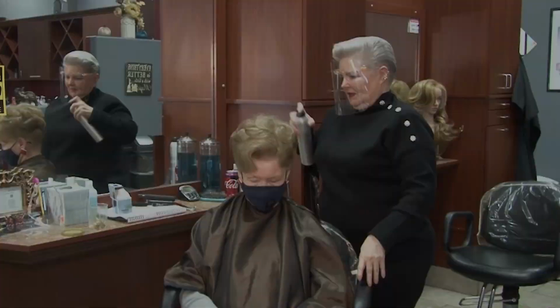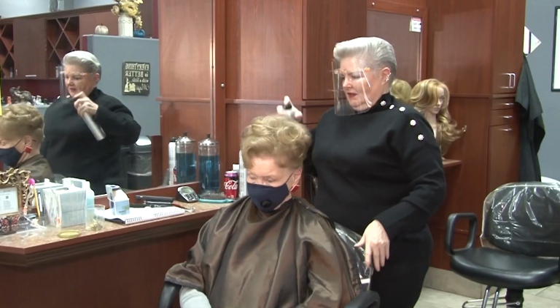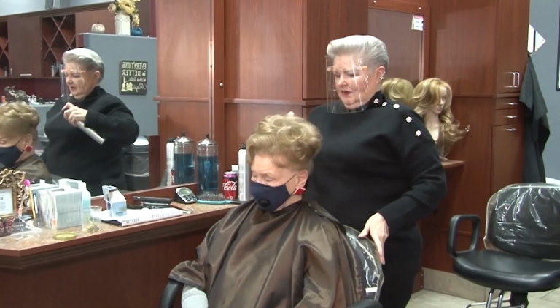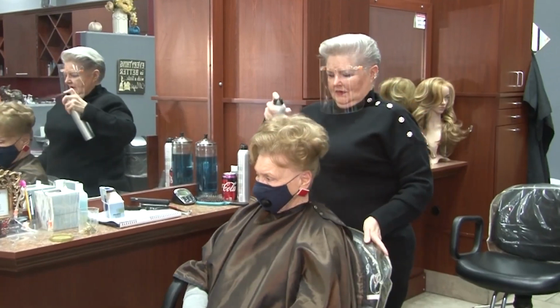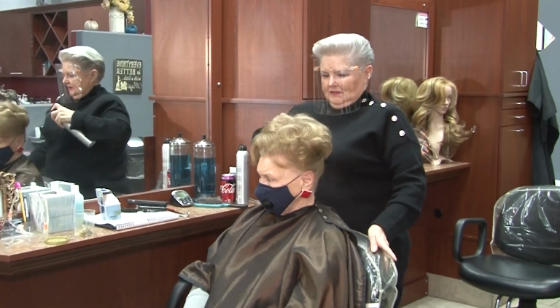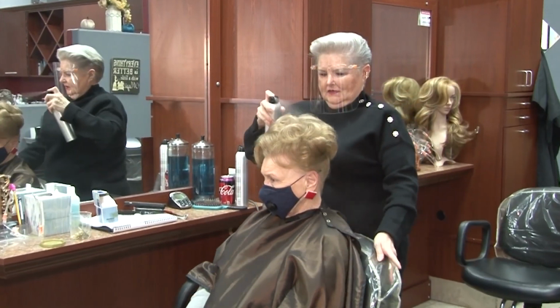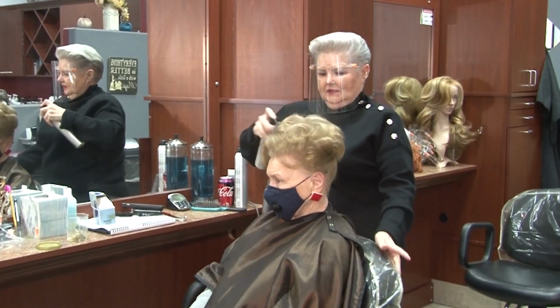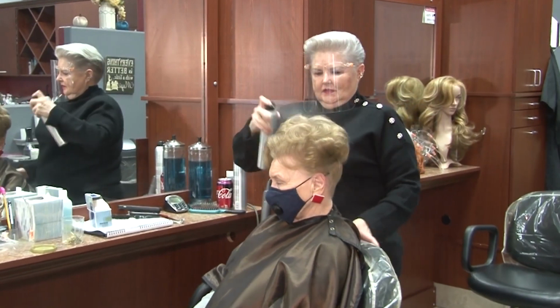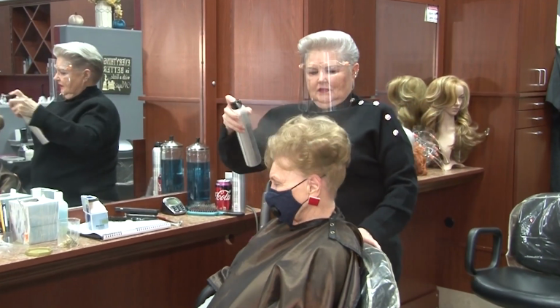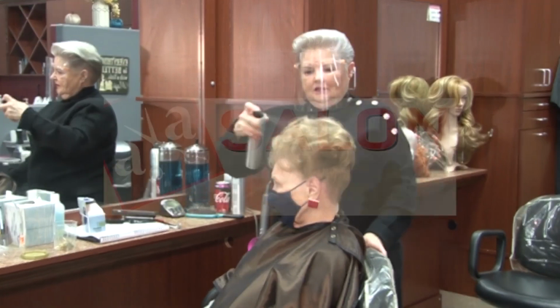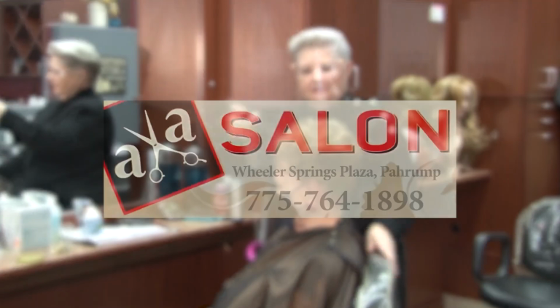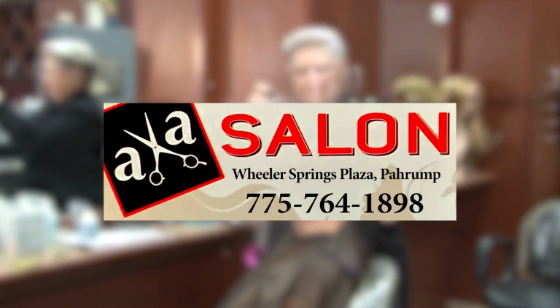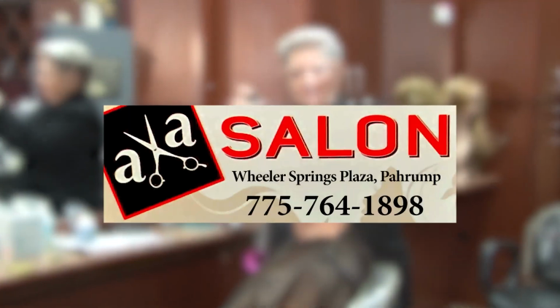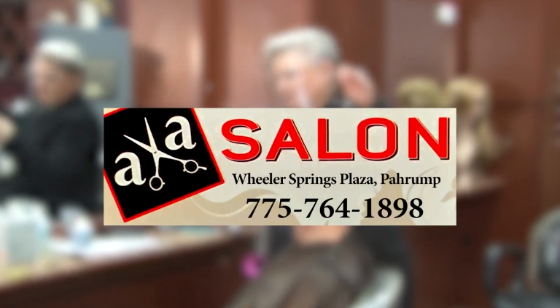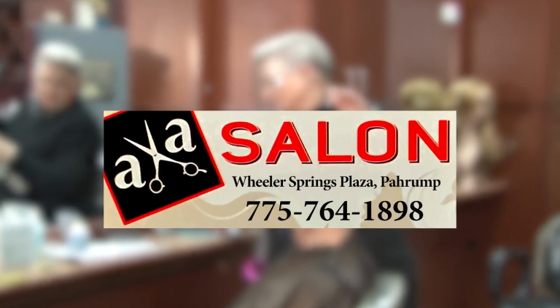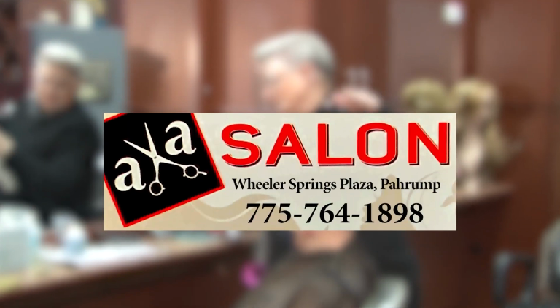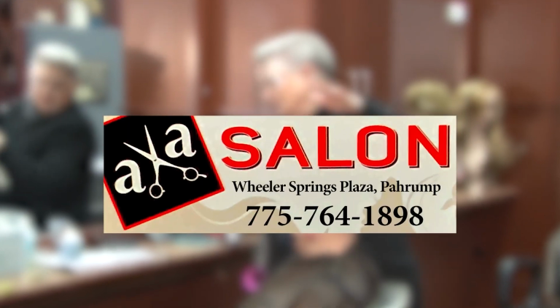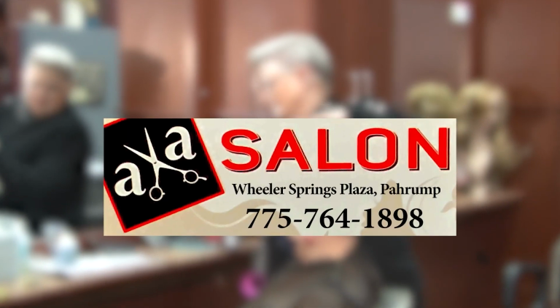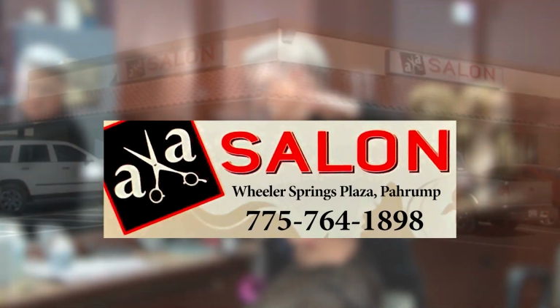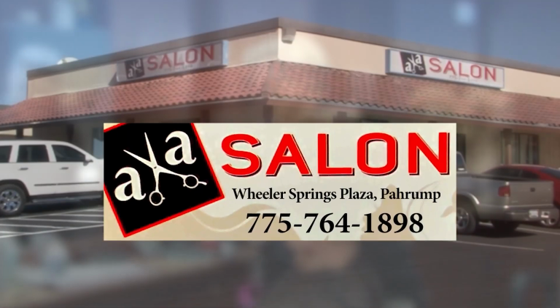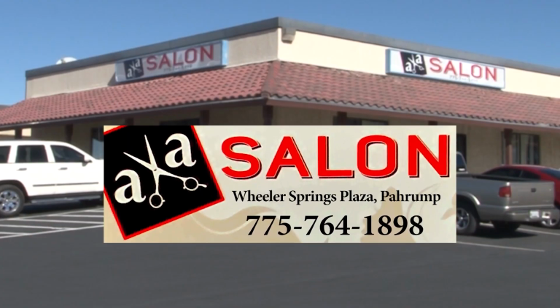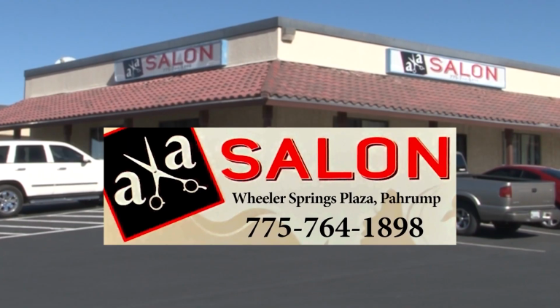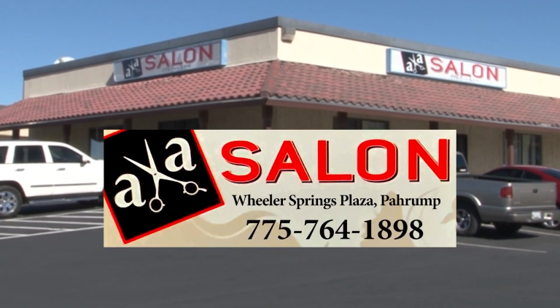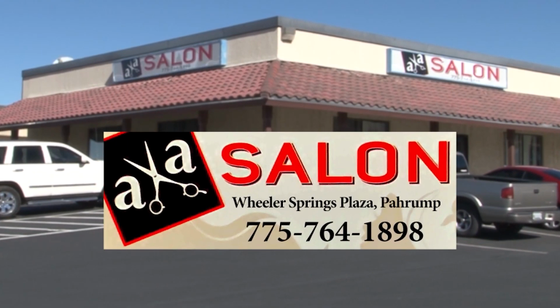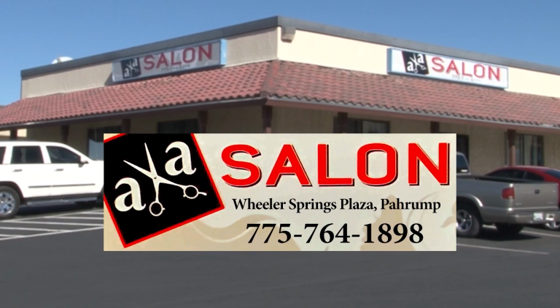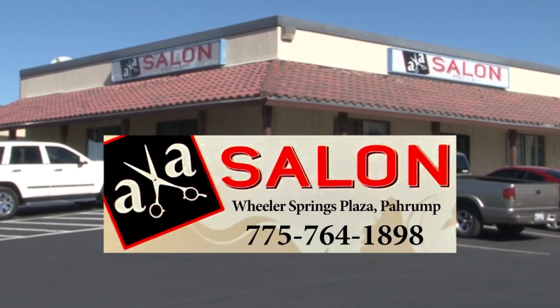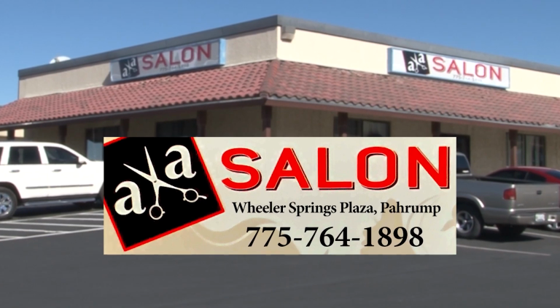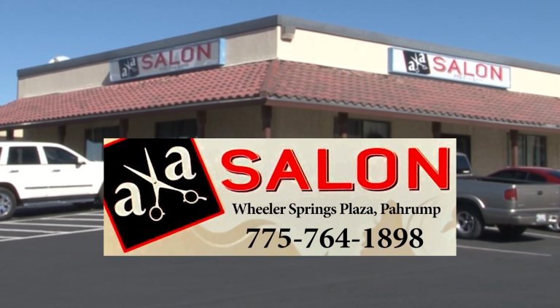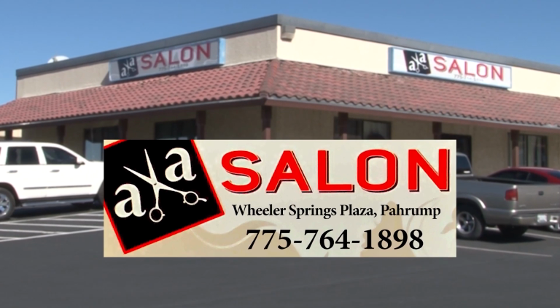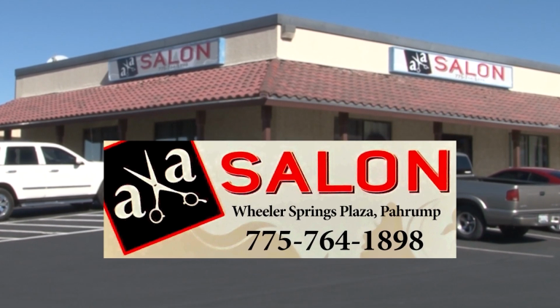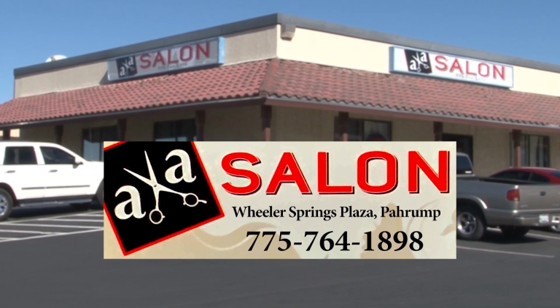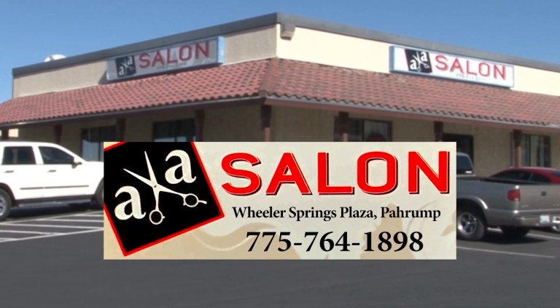Ready for a new style? Call AA Salon in Wheeler Springs Plaza, 775-764-1898.